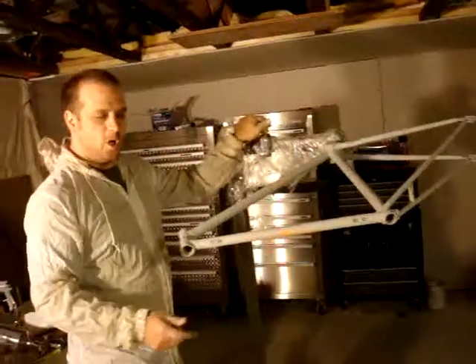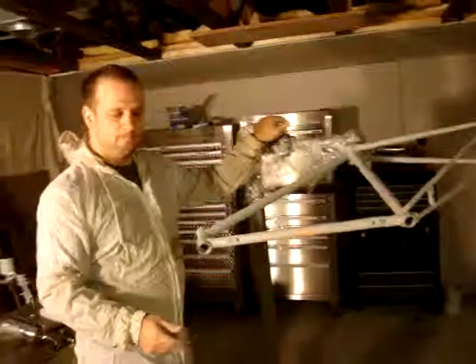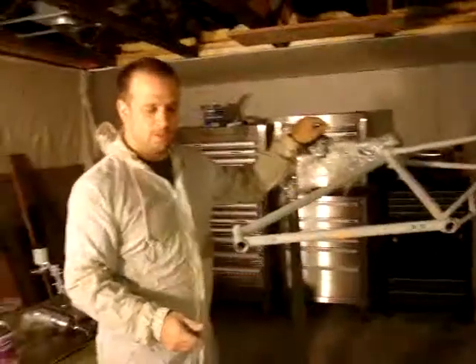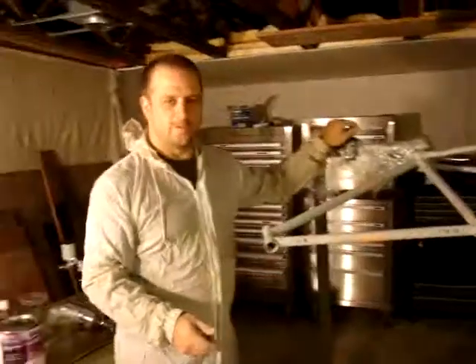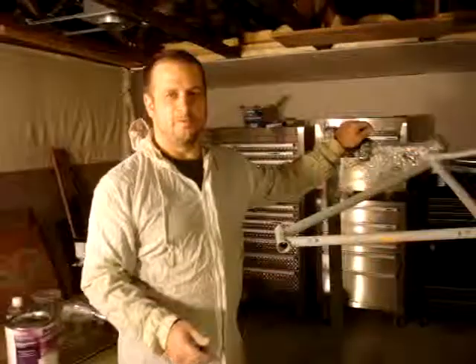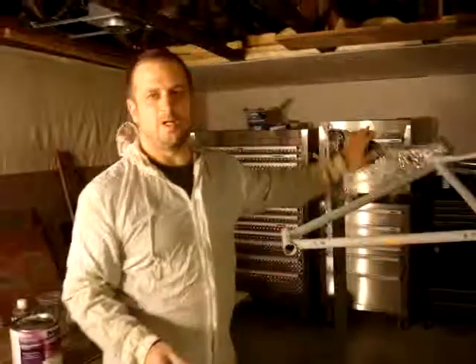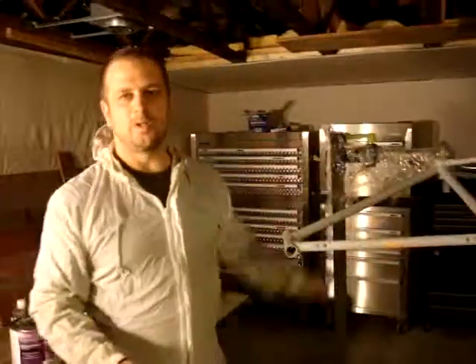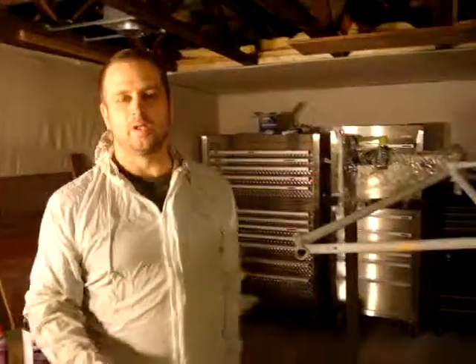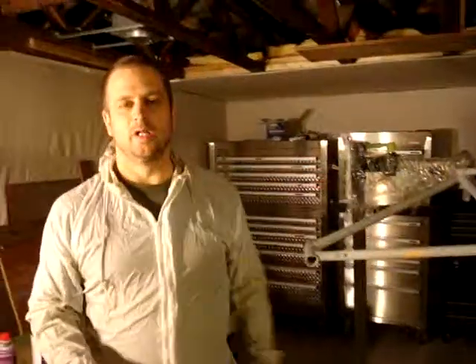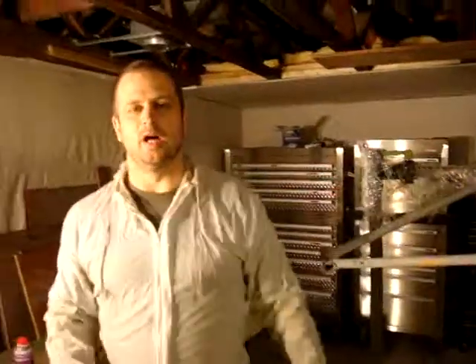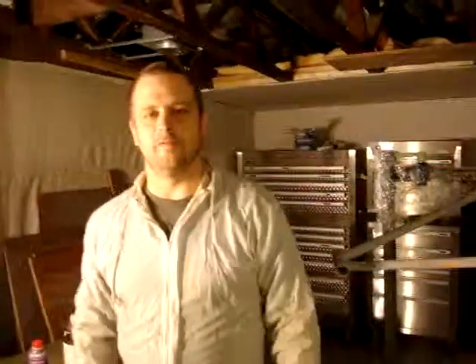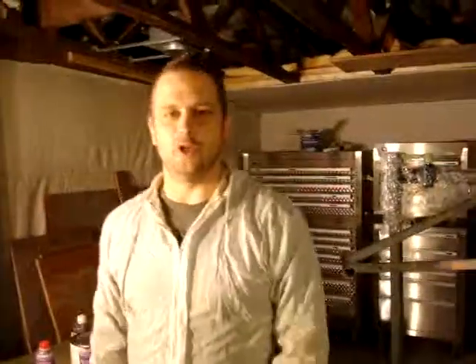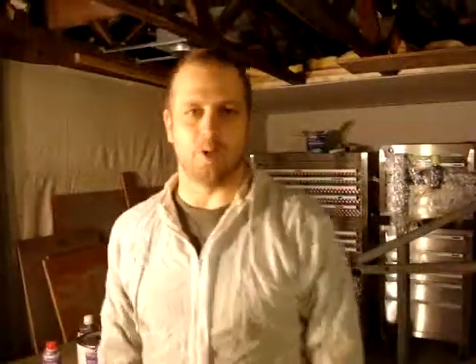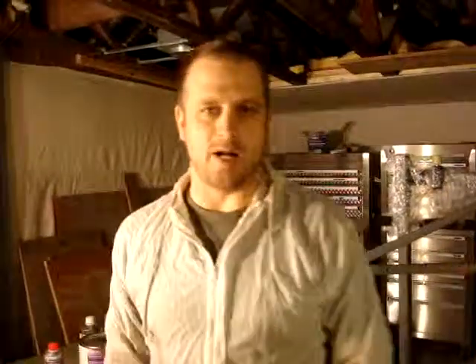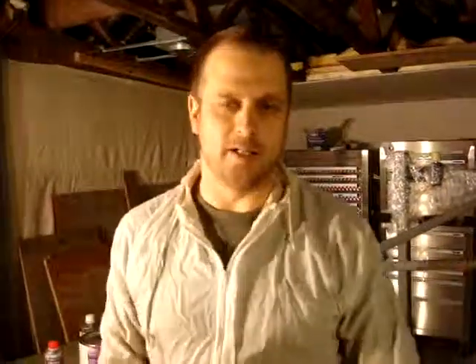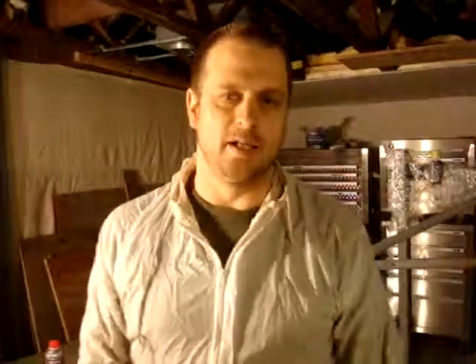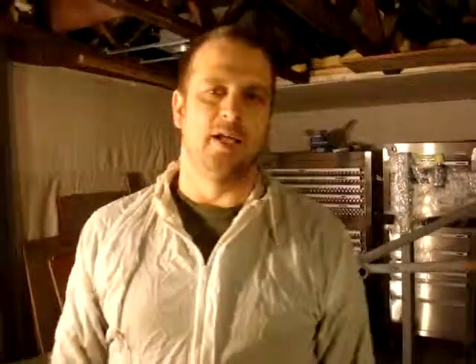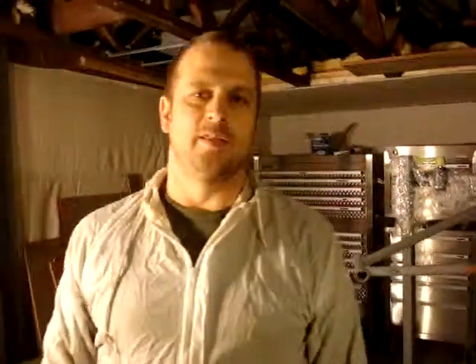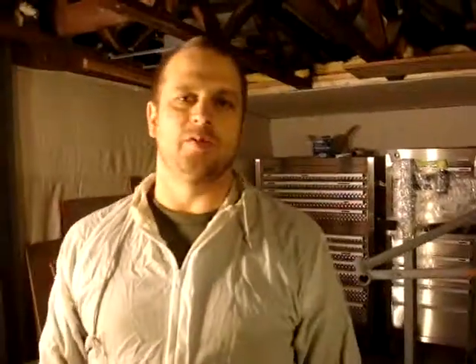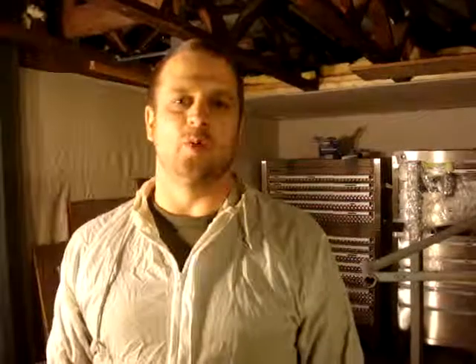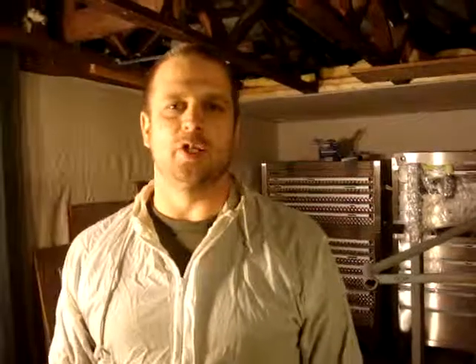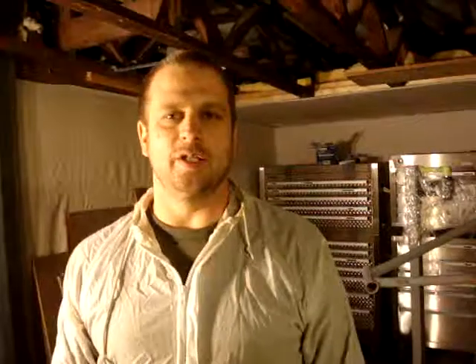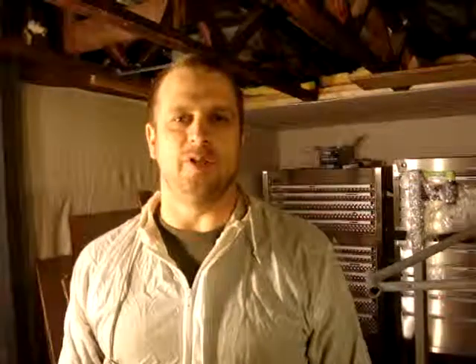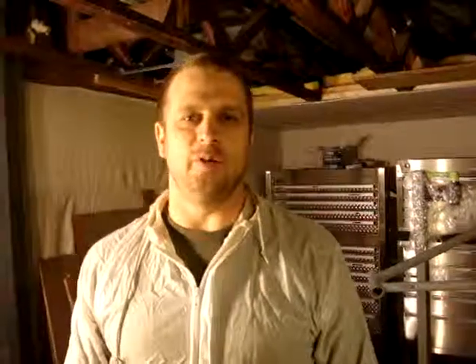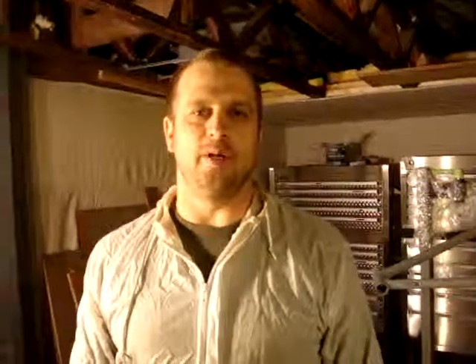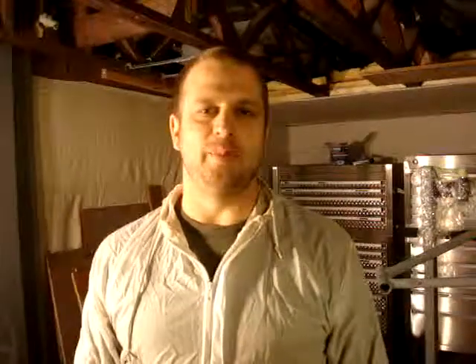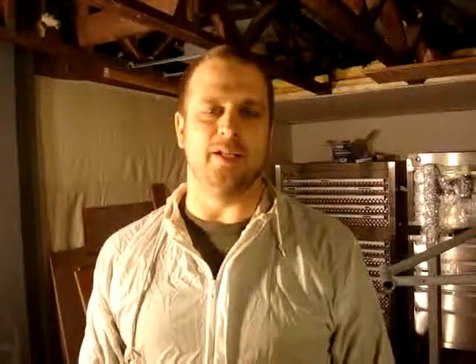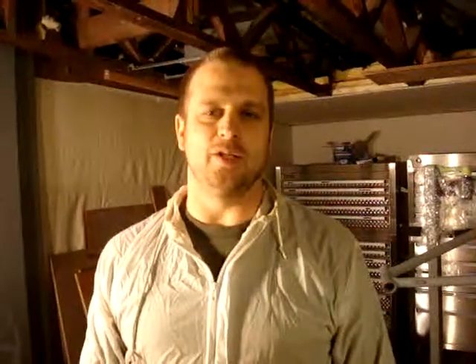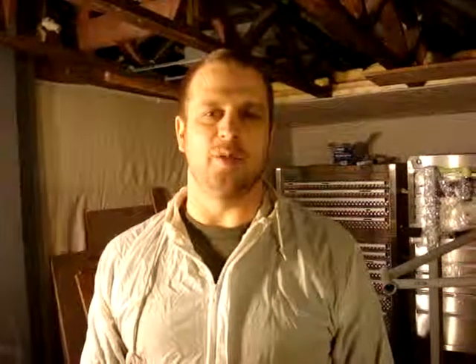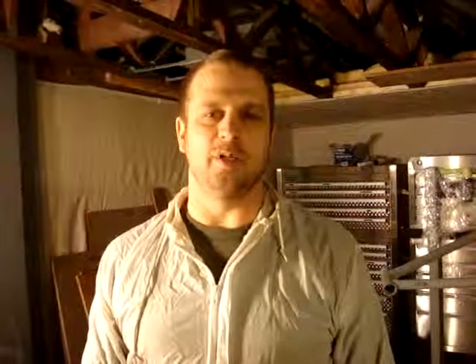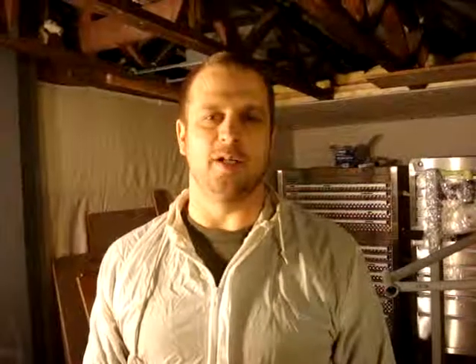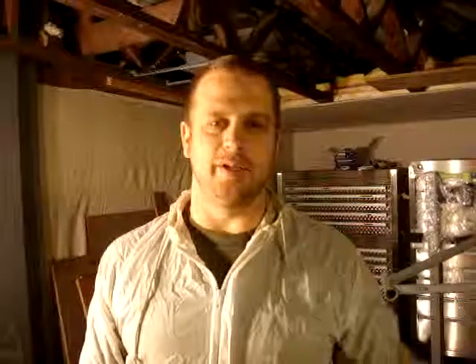Look for the videos of the finished product. Thanks for watching this video on painting at James Glass Company.